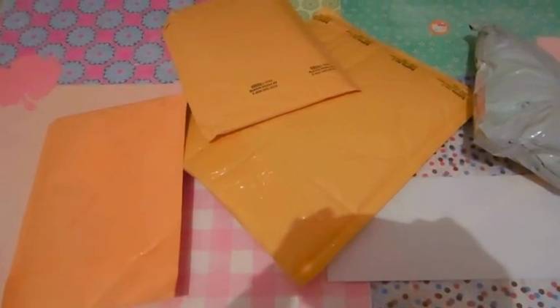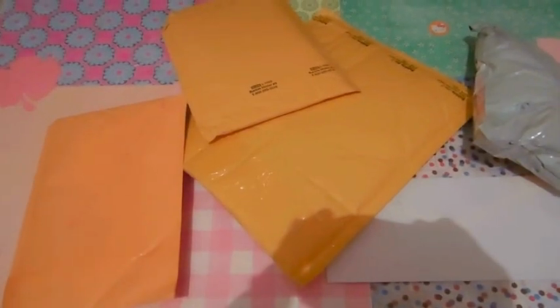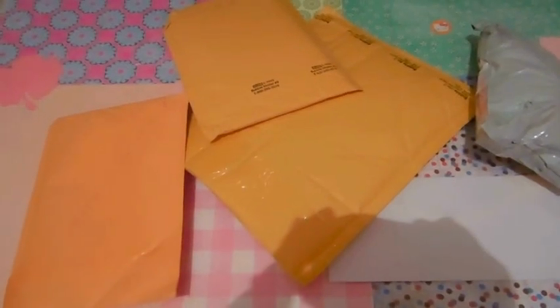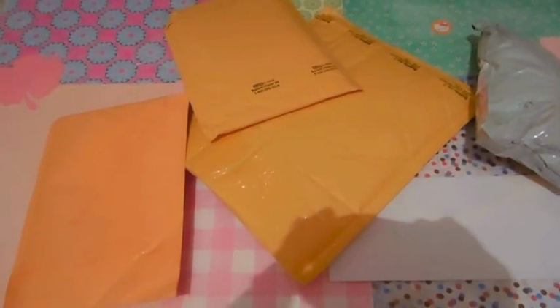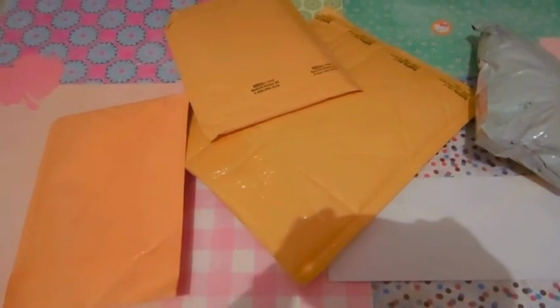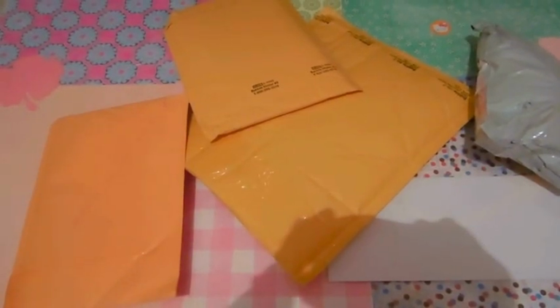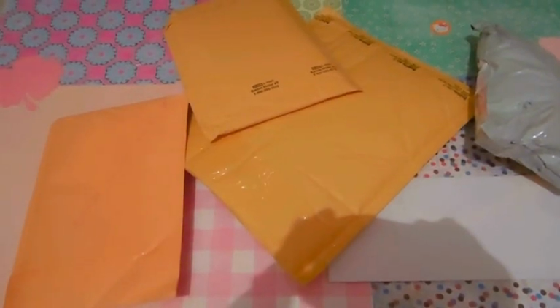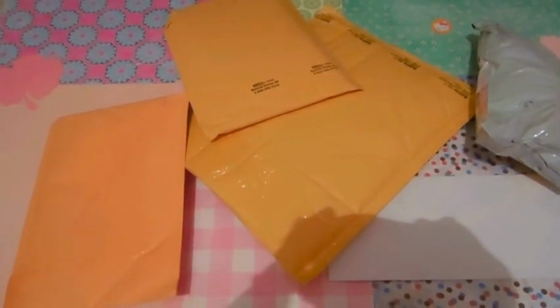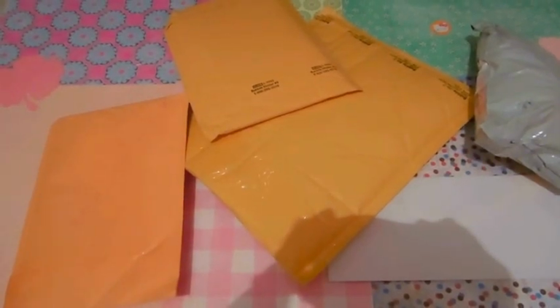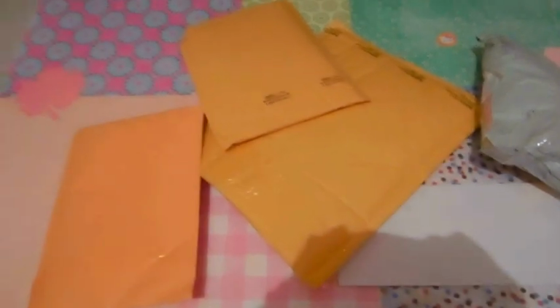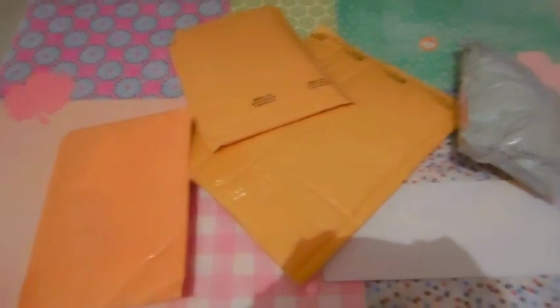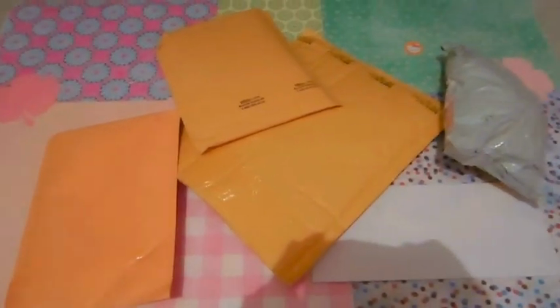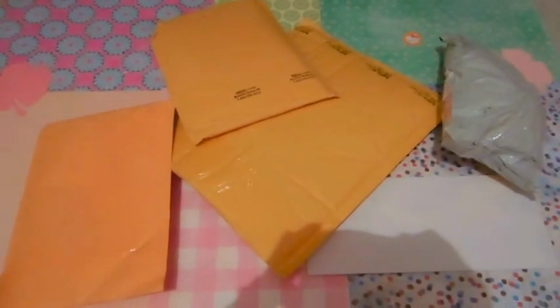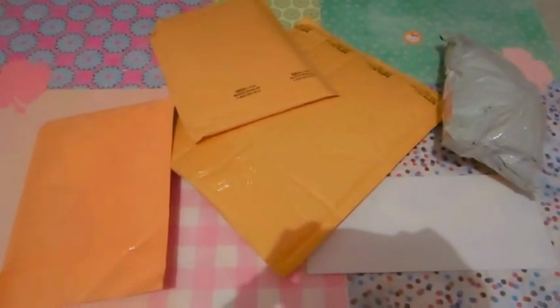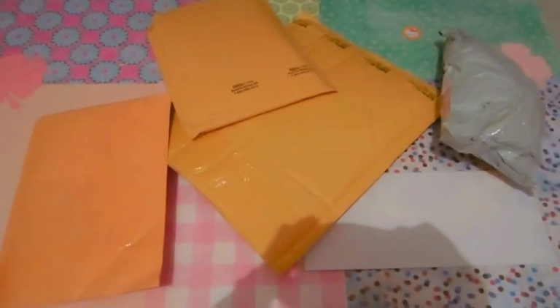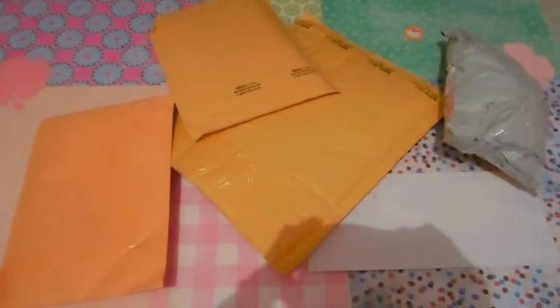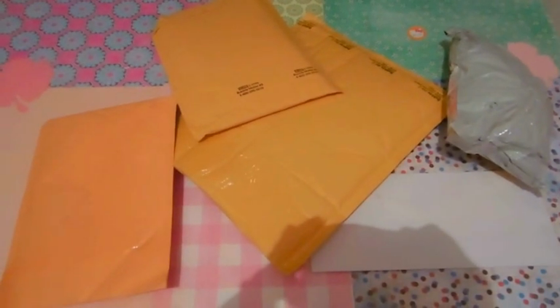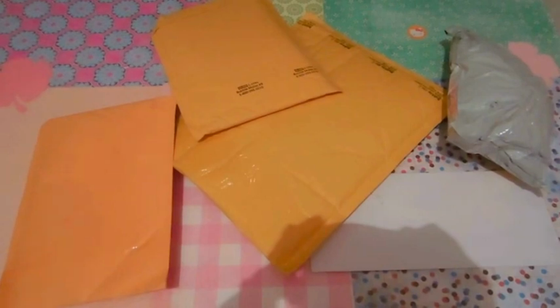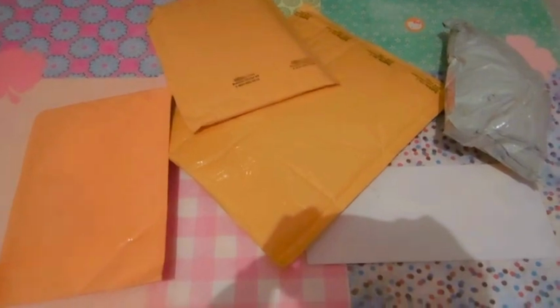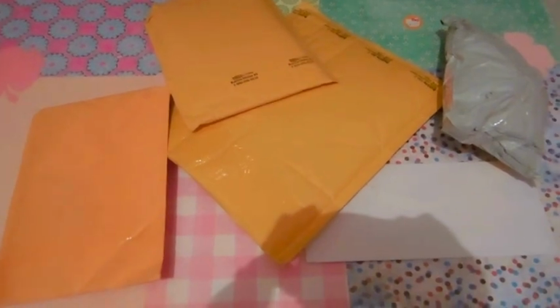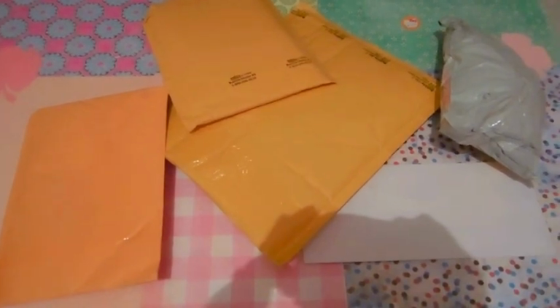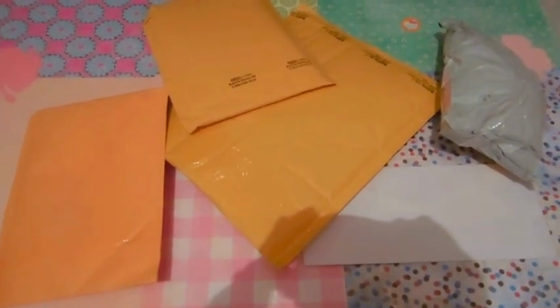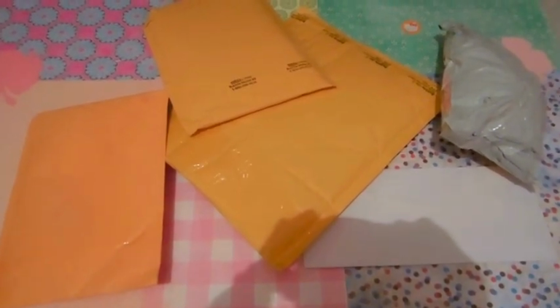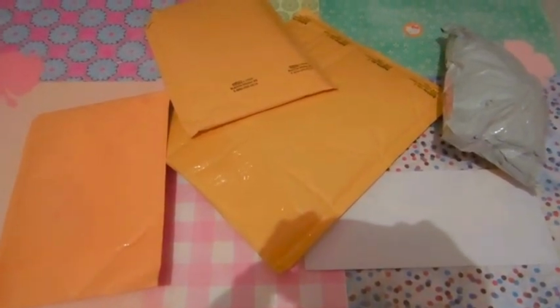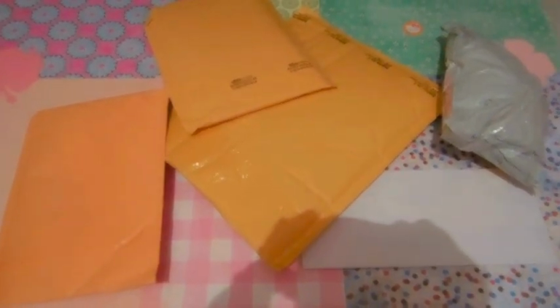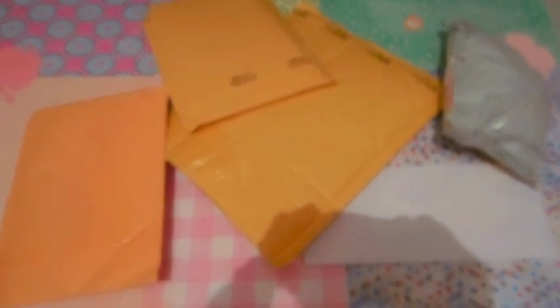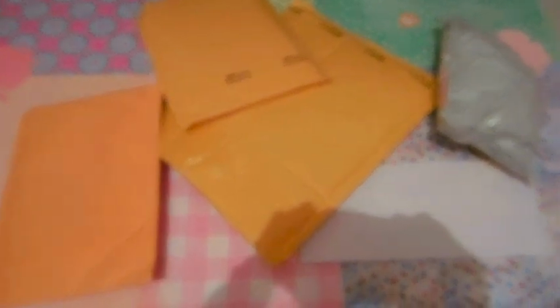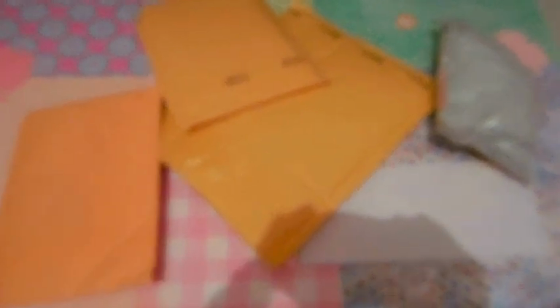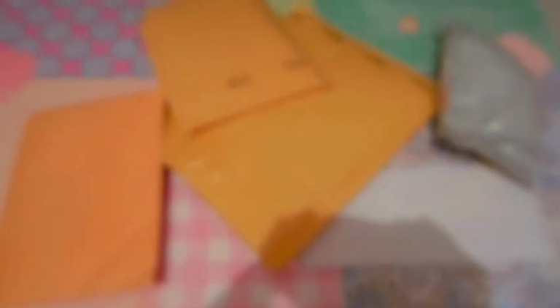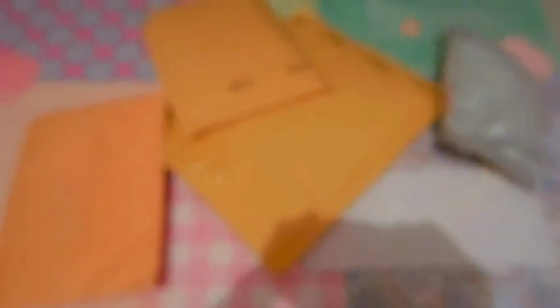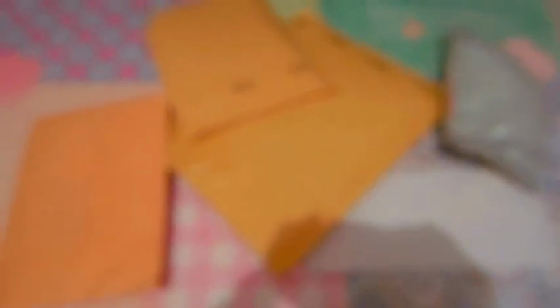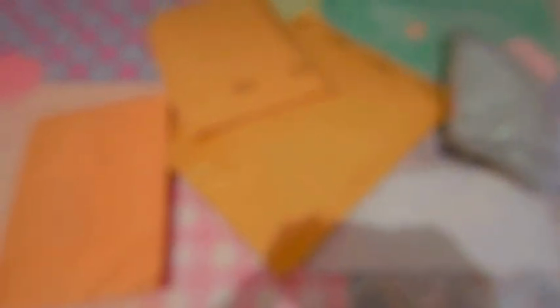Hey everyone, it's Kitty Winchester here and as you can see I have a little eBay haul. This is my eBay haul for March.